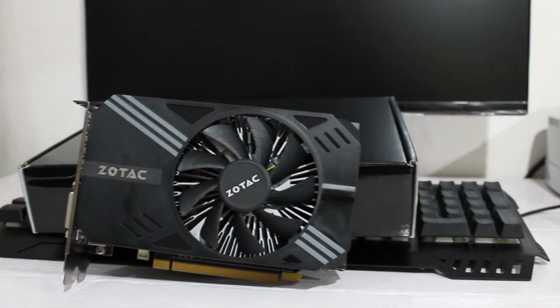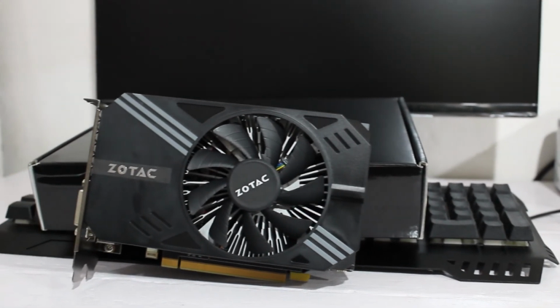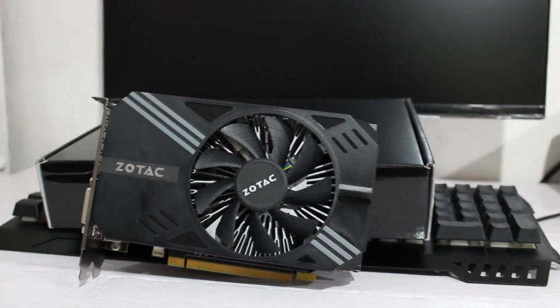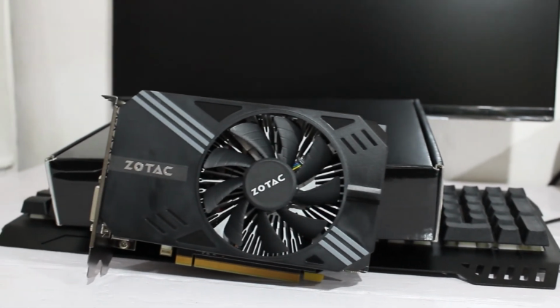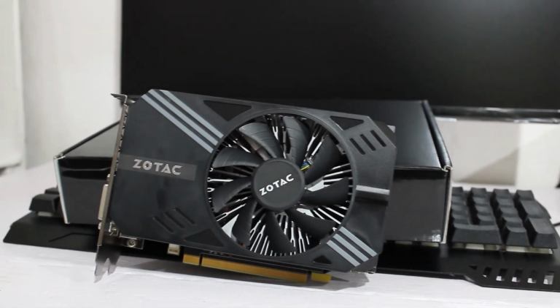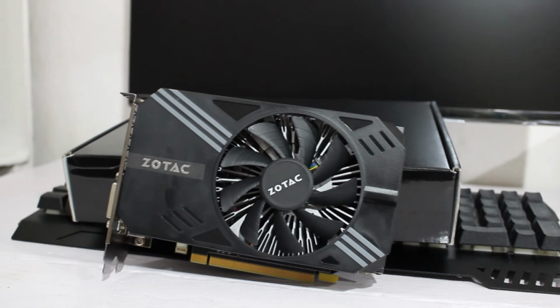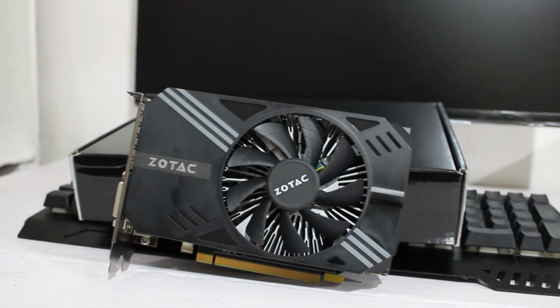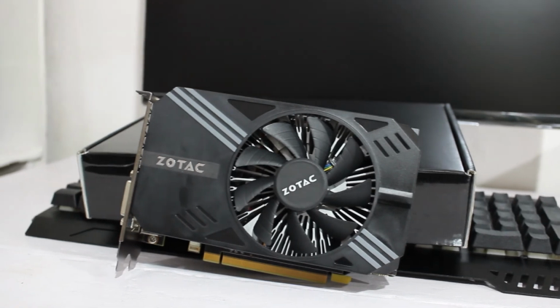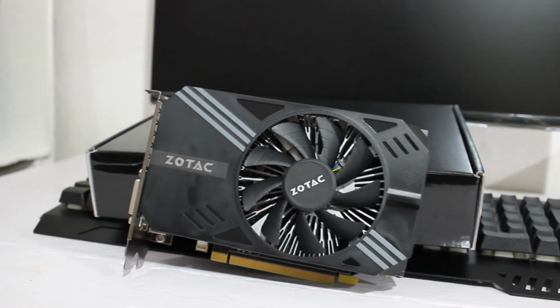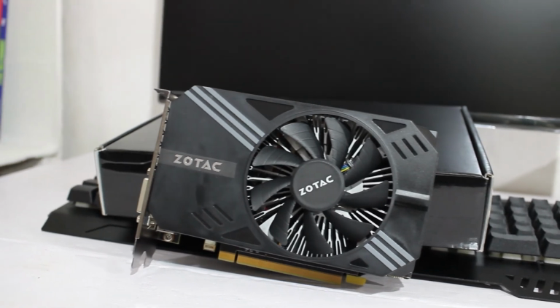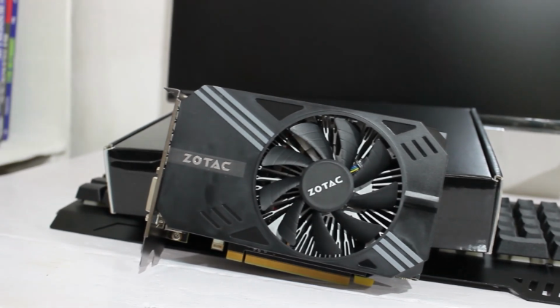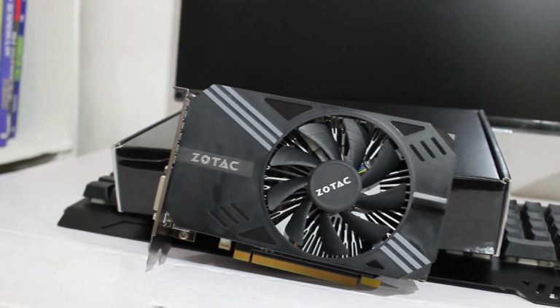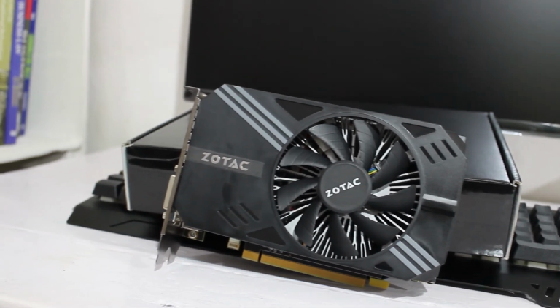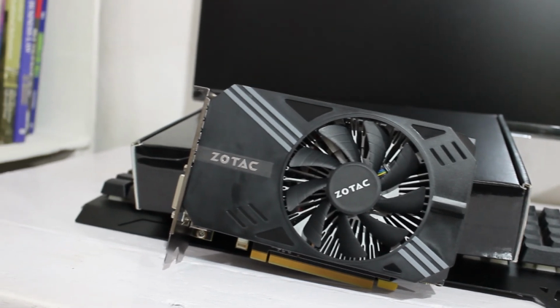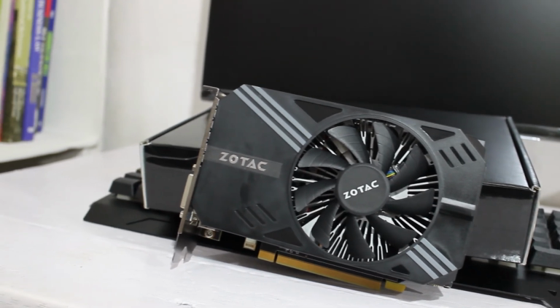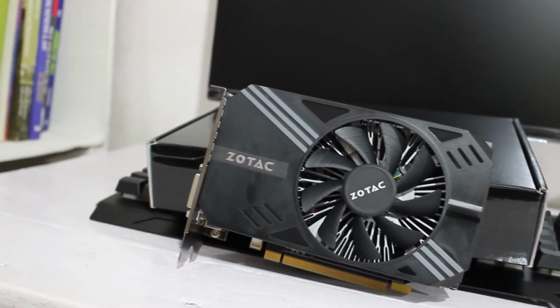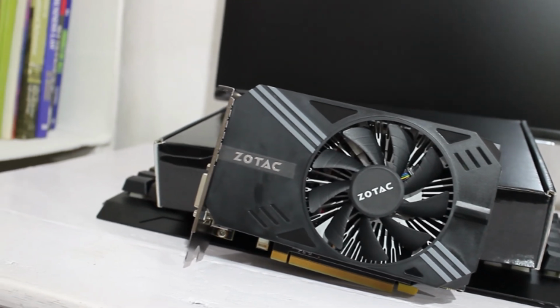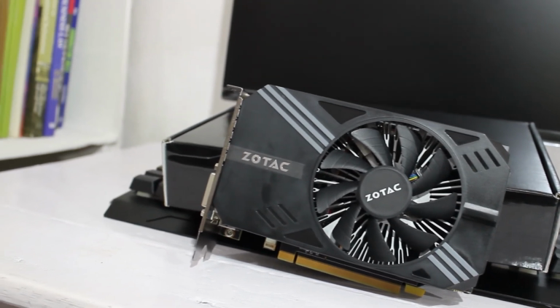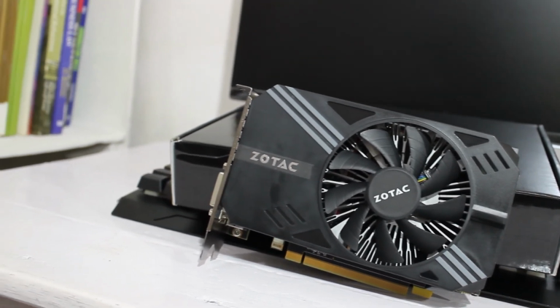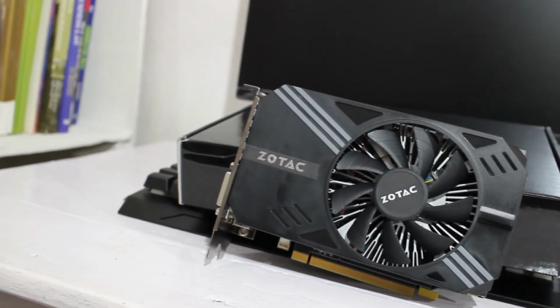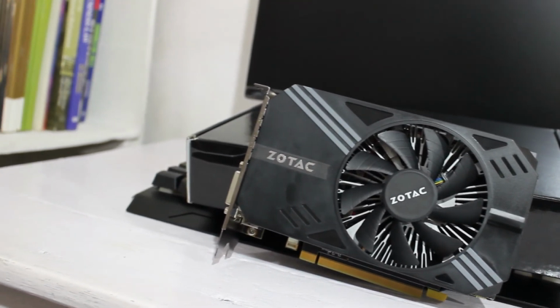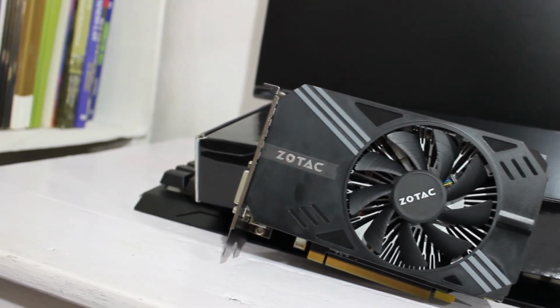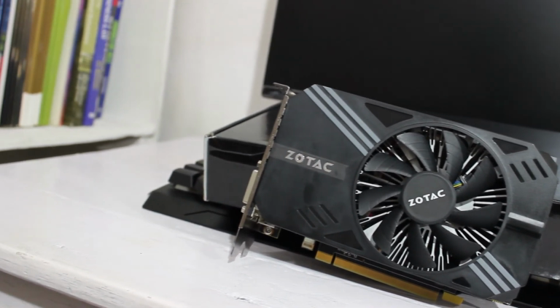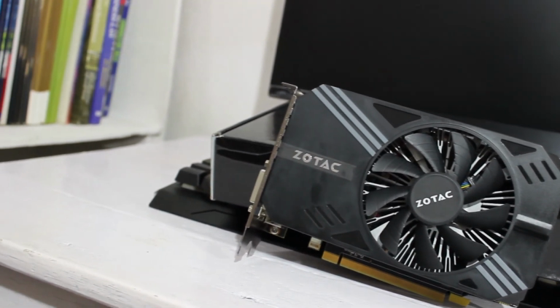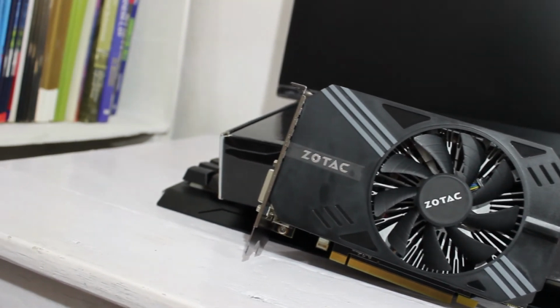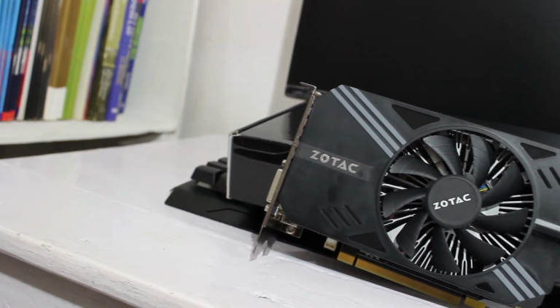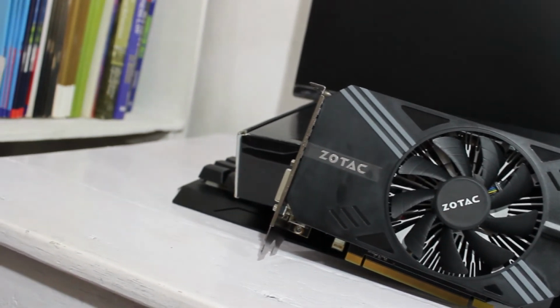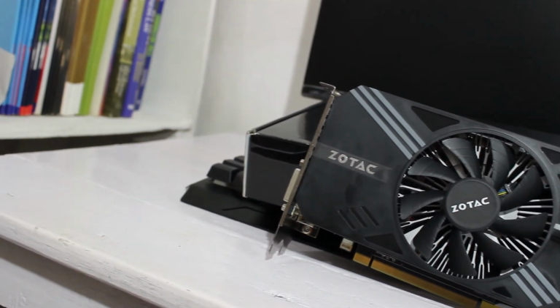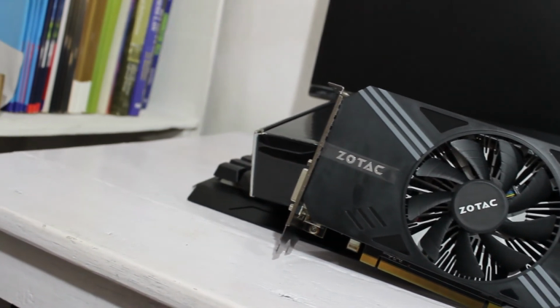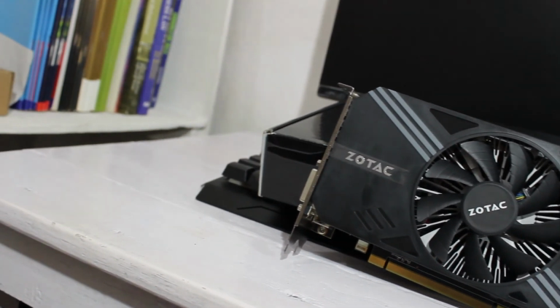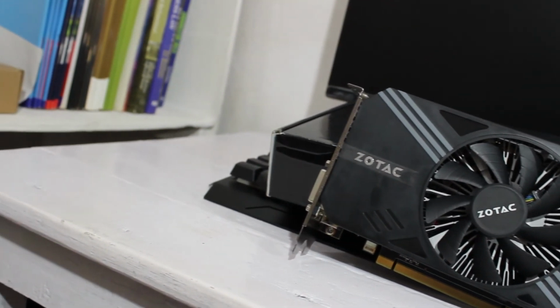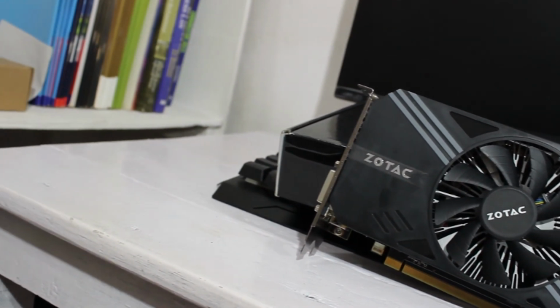If you want the best card in this league, then the 6GB Nvidia Geforce GTX 1060 is the one to buy.